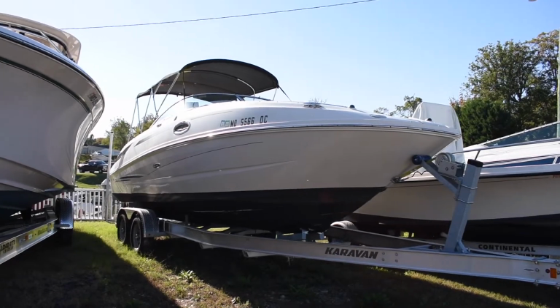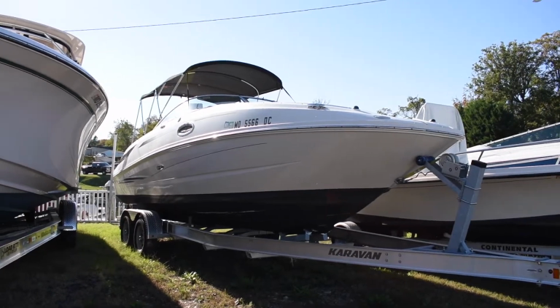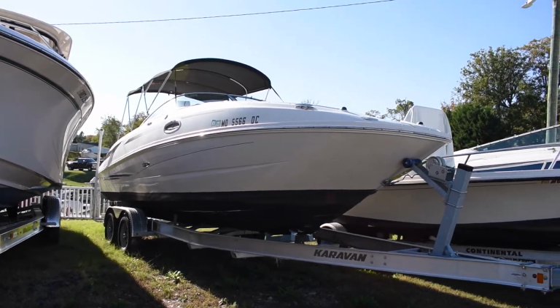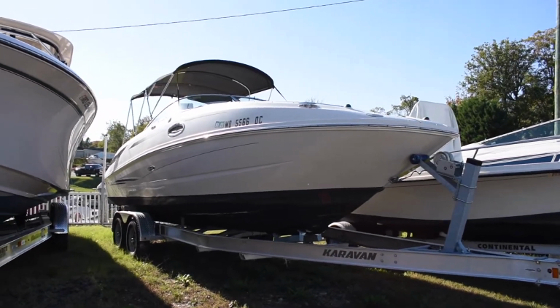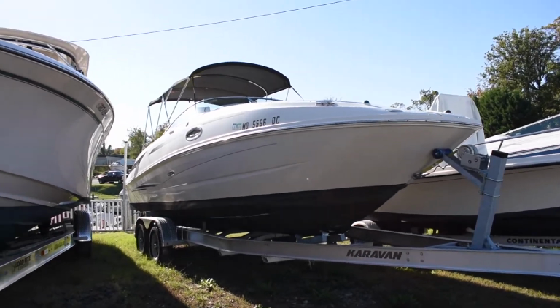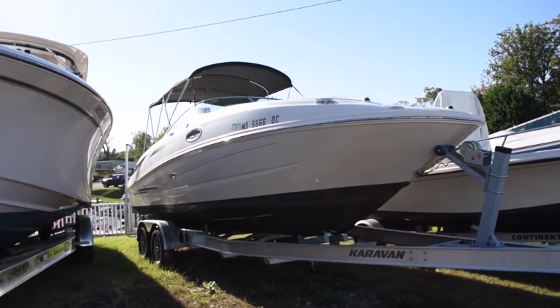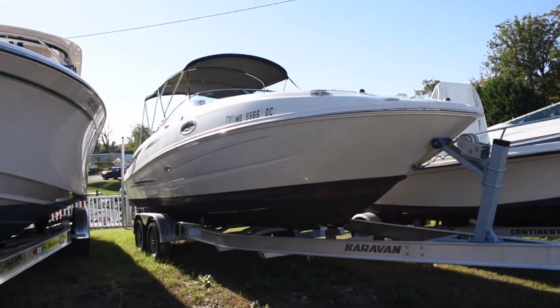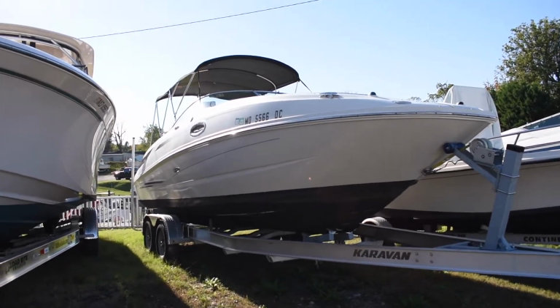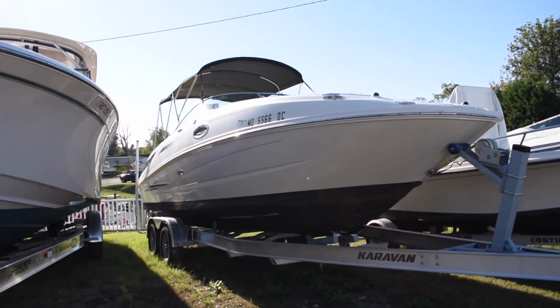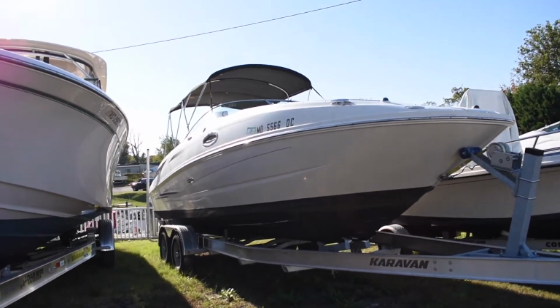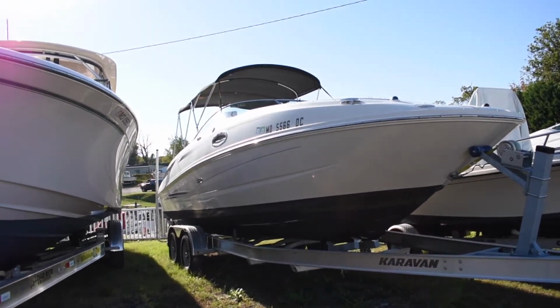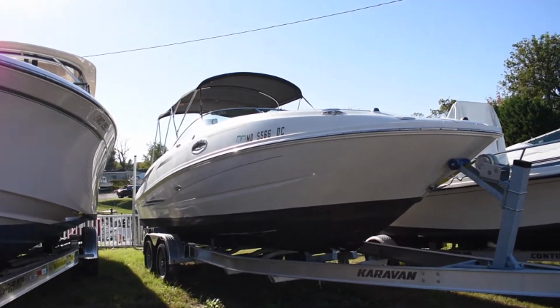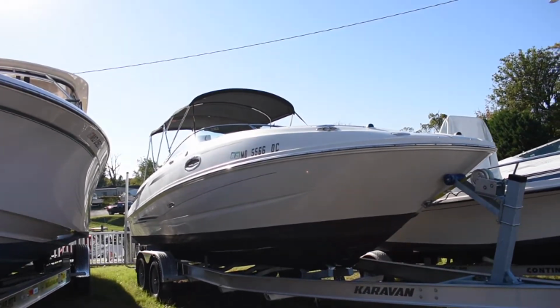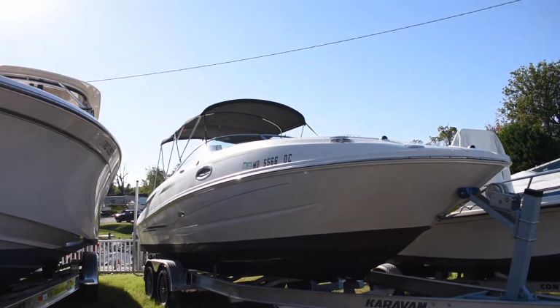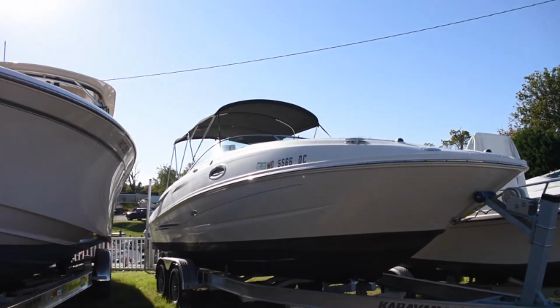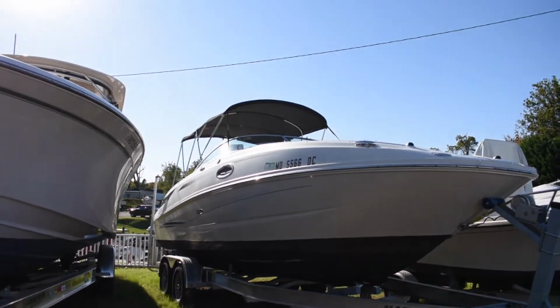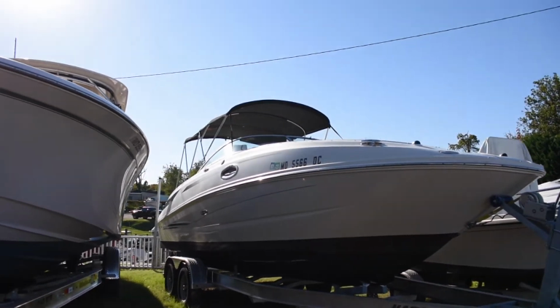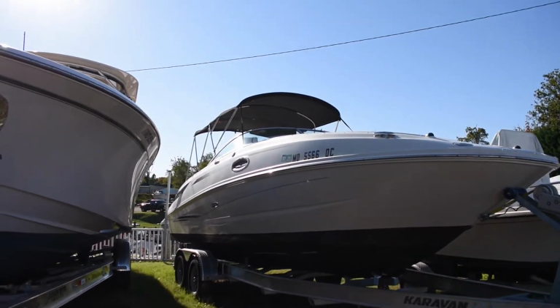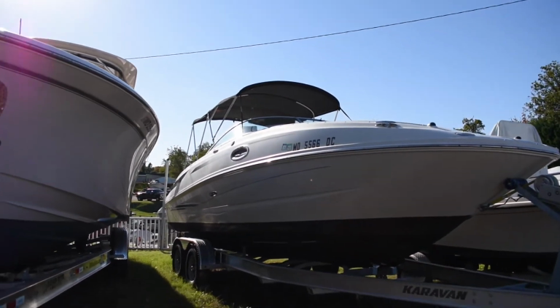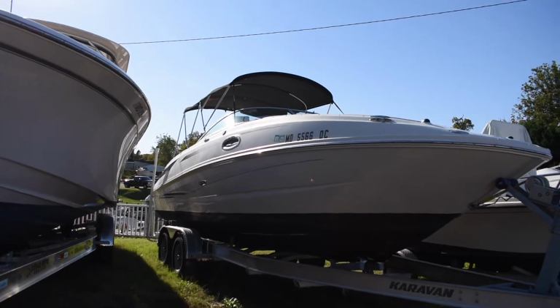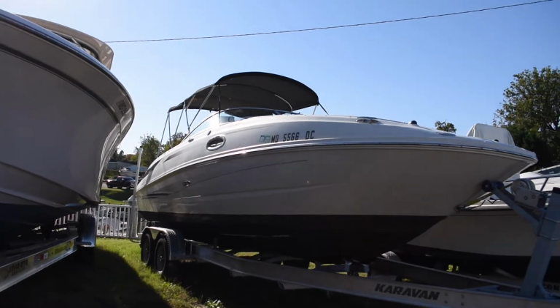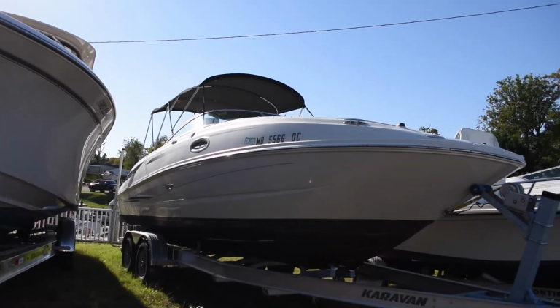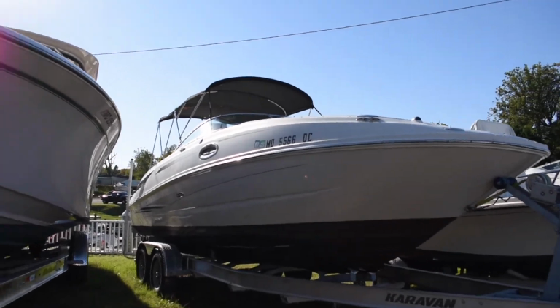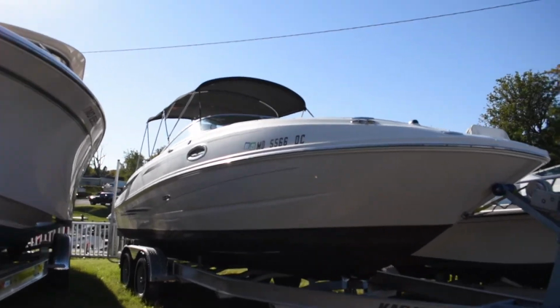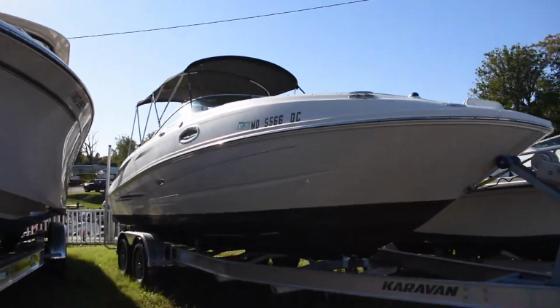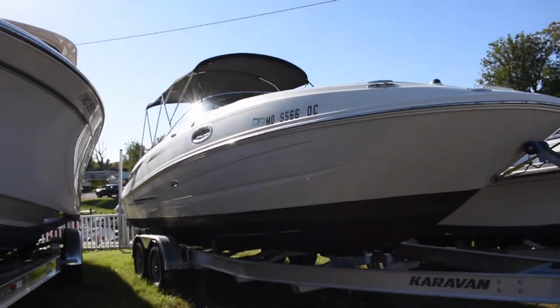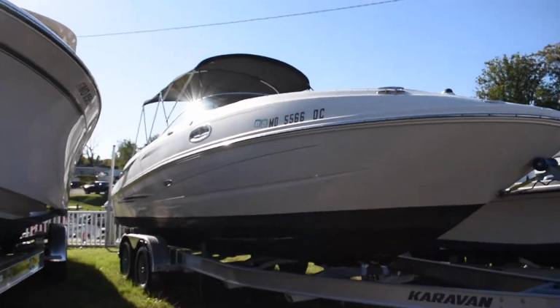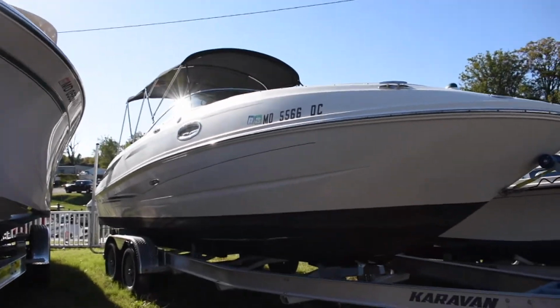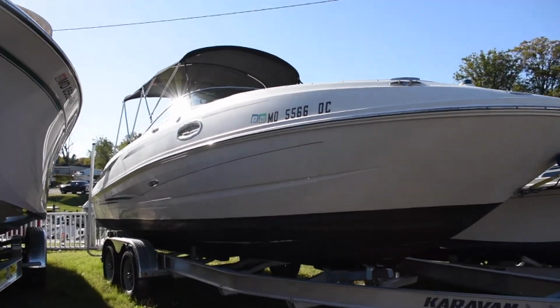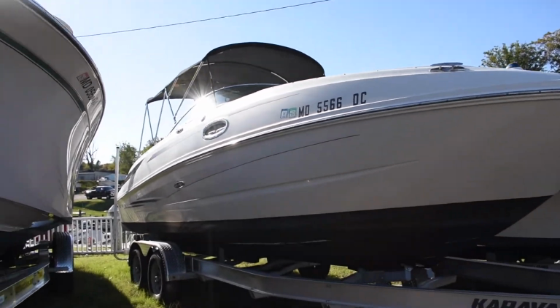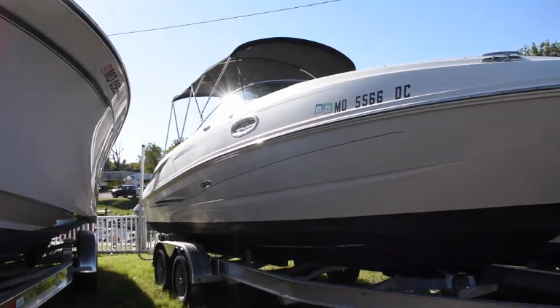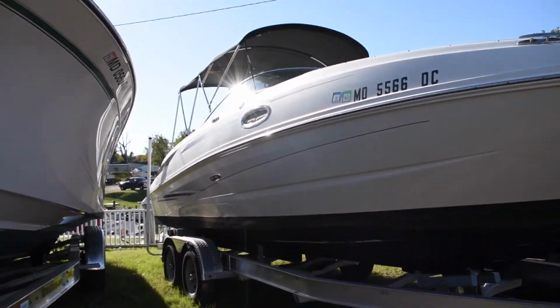Hey guys, it's Hunter from Maryland Boat Sales and I'm going to be showing you a 2010 Sea Ray 260 Sundeck.